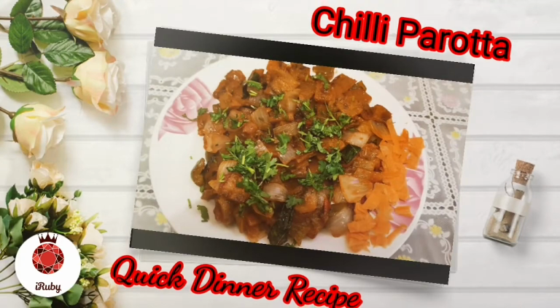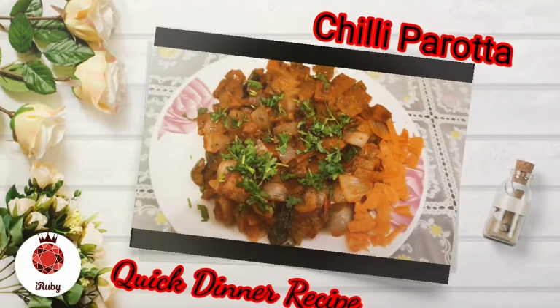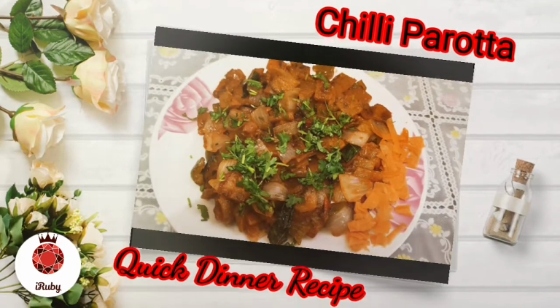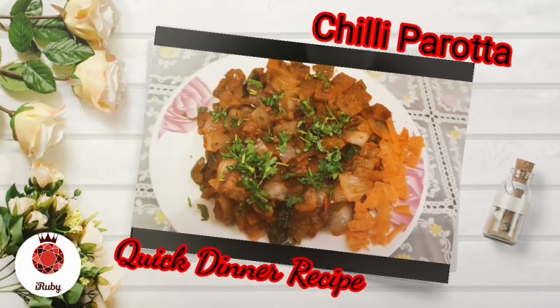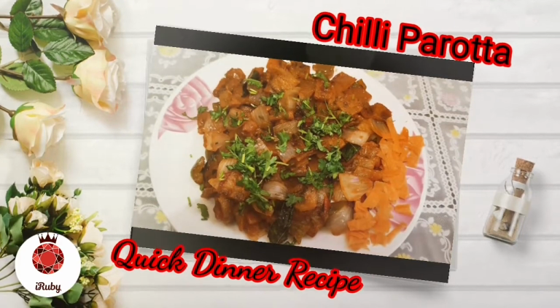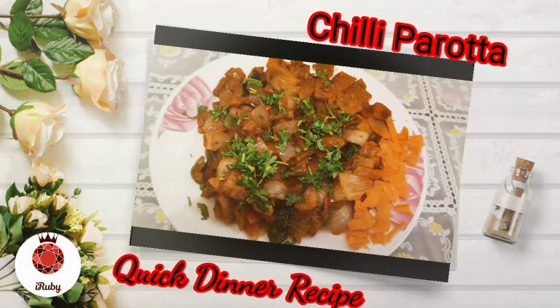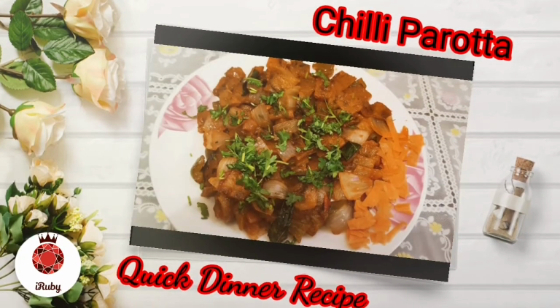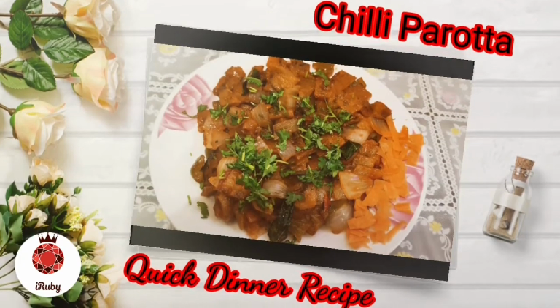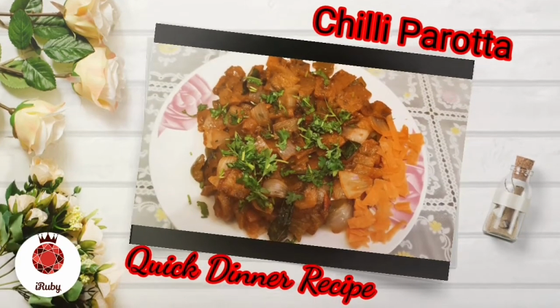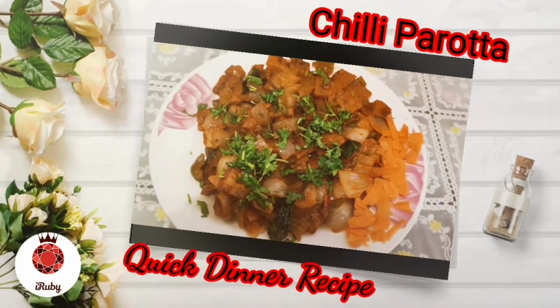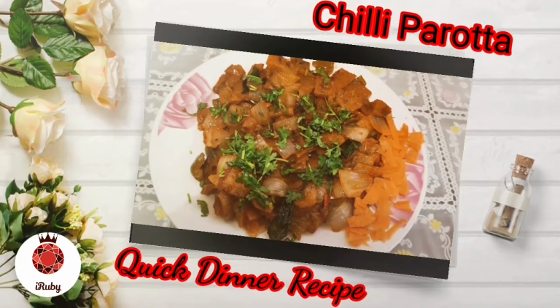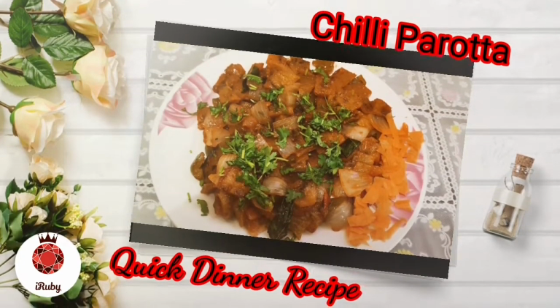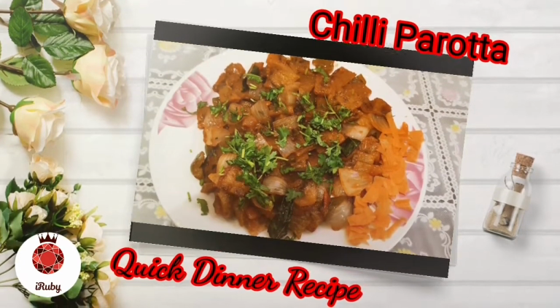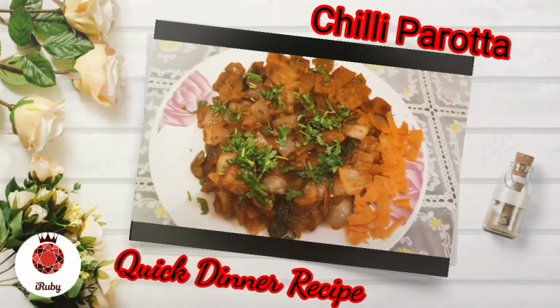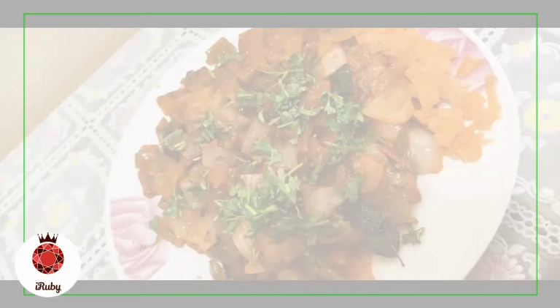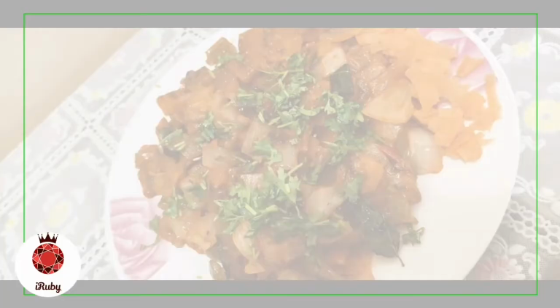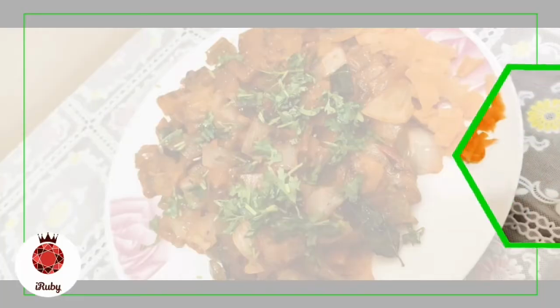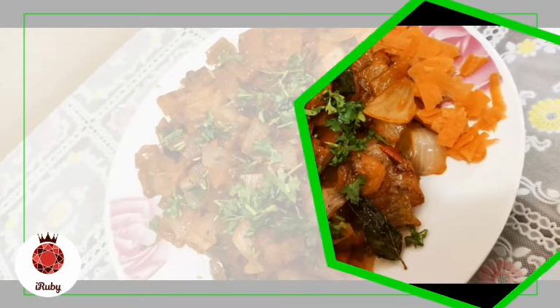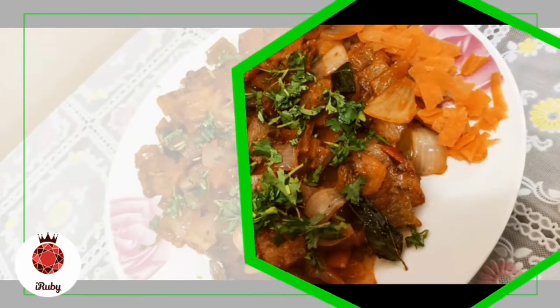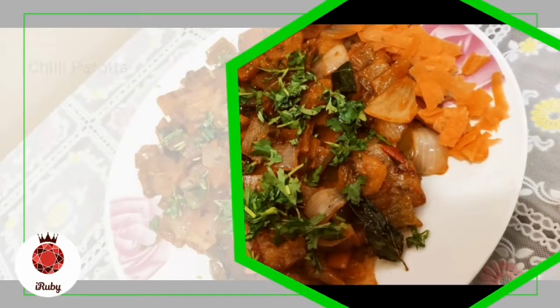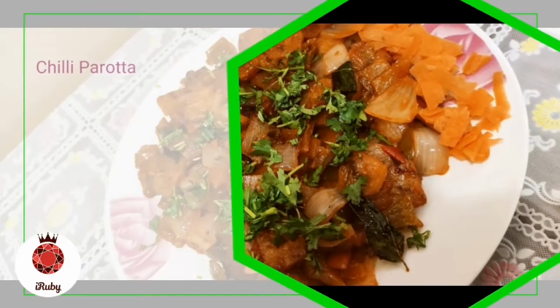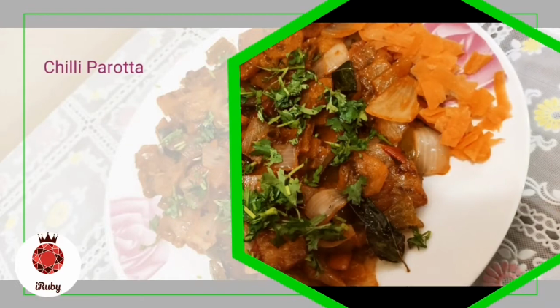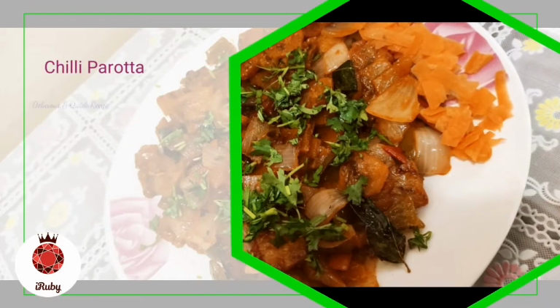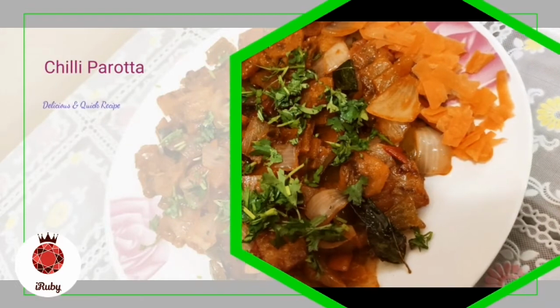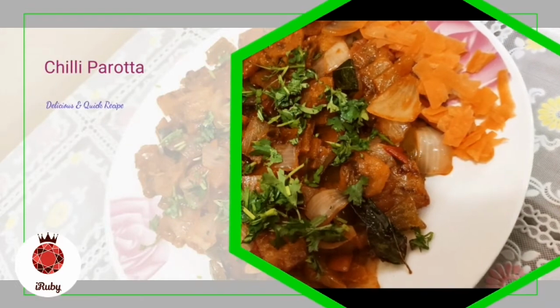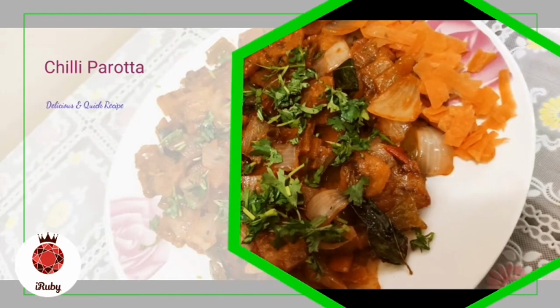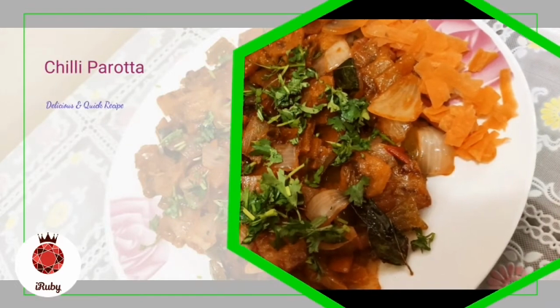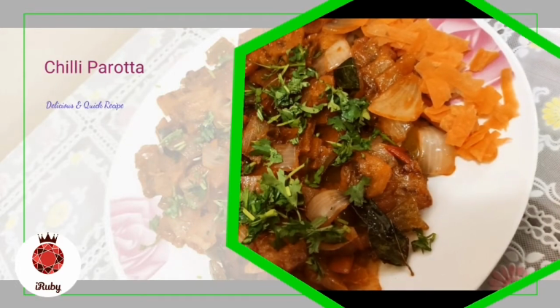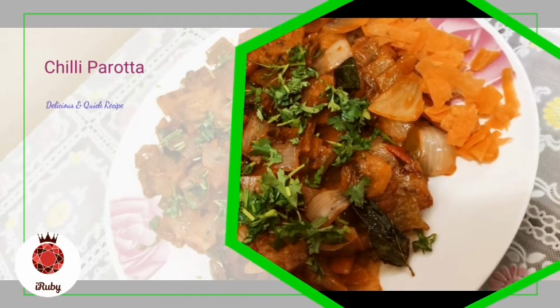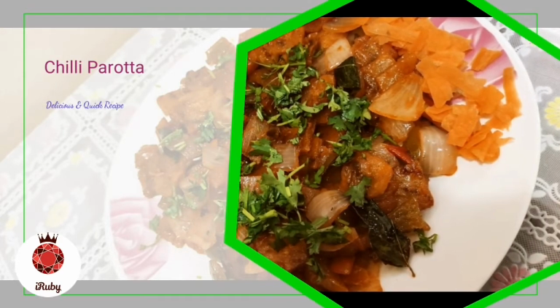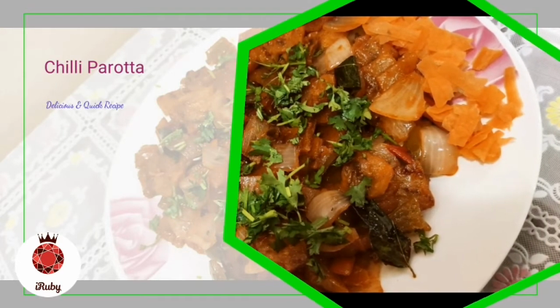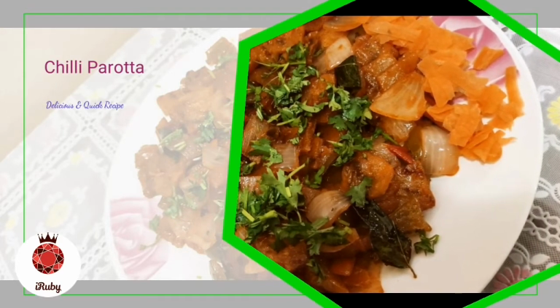Asselamu alaikum, hello everyone. In this channel, we will have a quick dinner recipe: Chili Parotta. We will have a restaurant style.